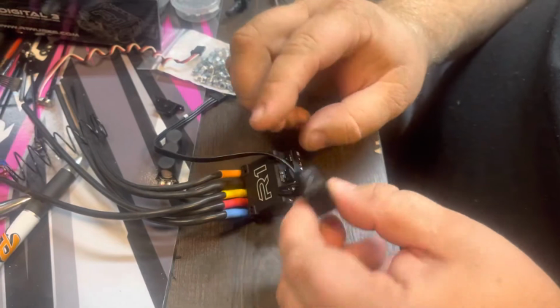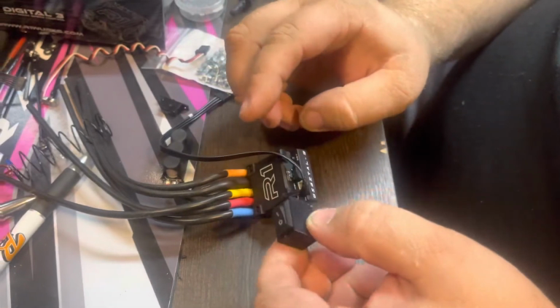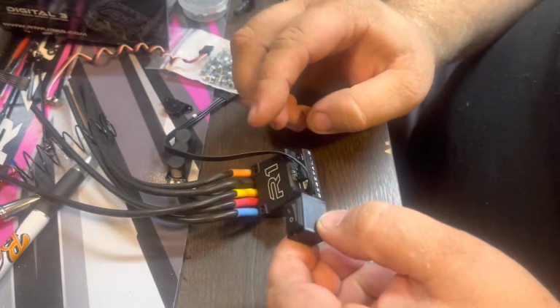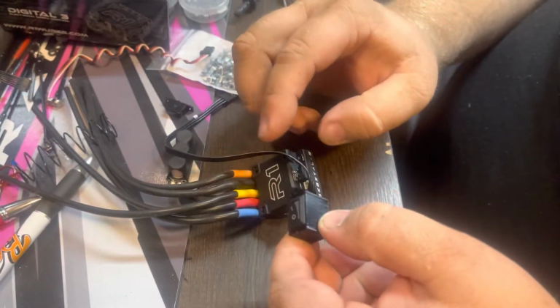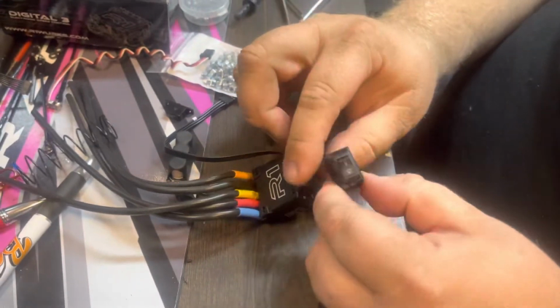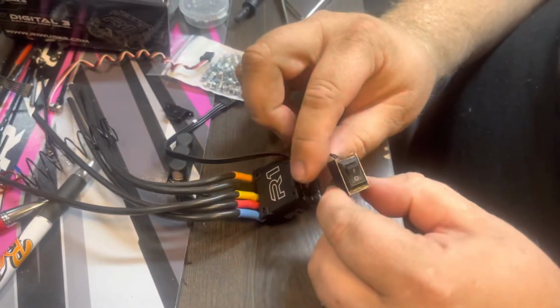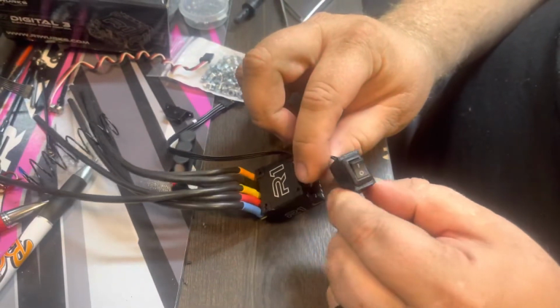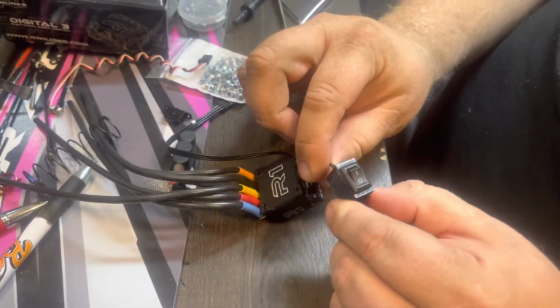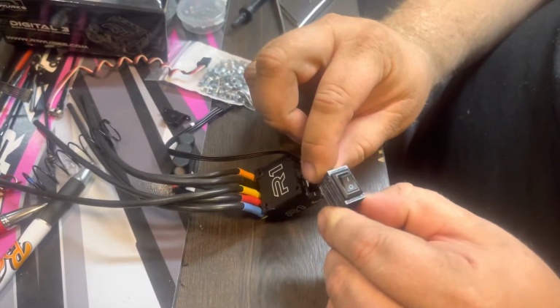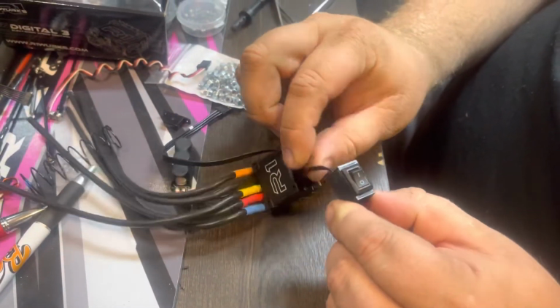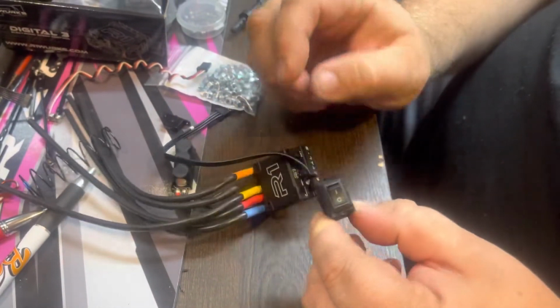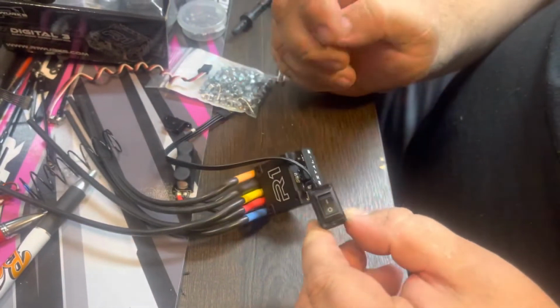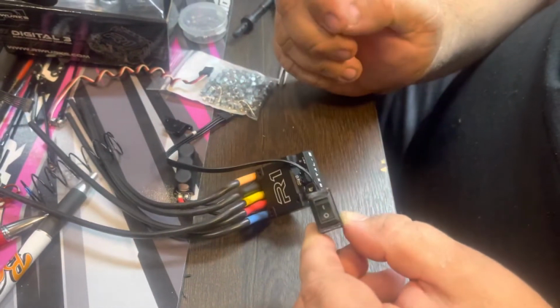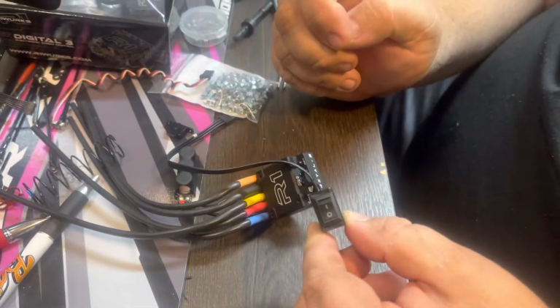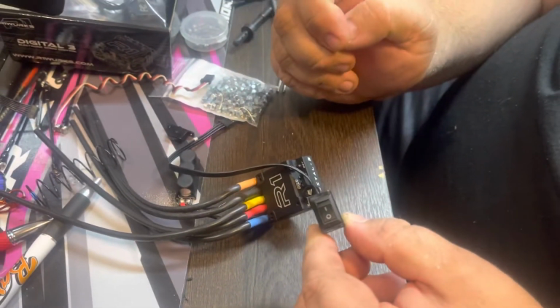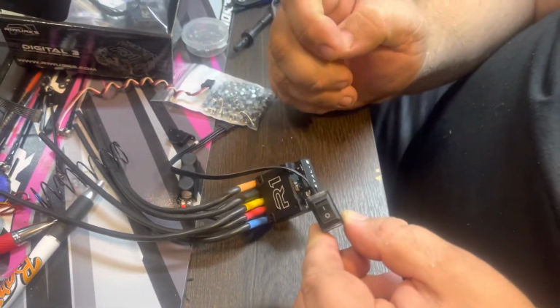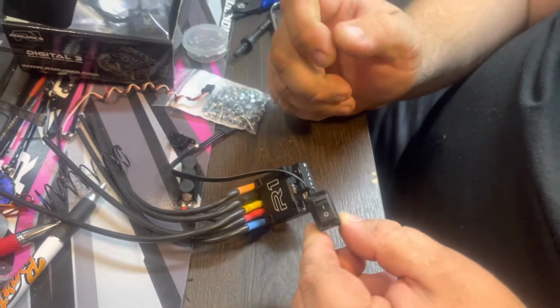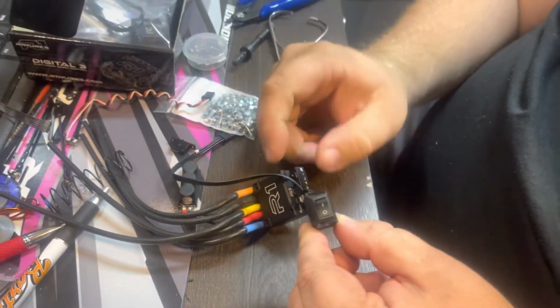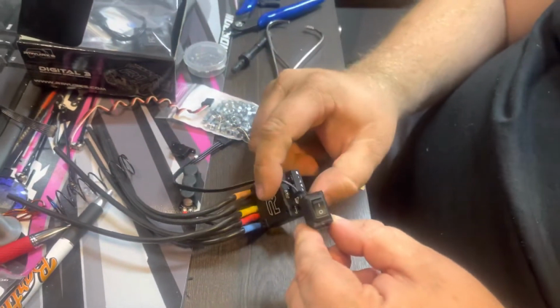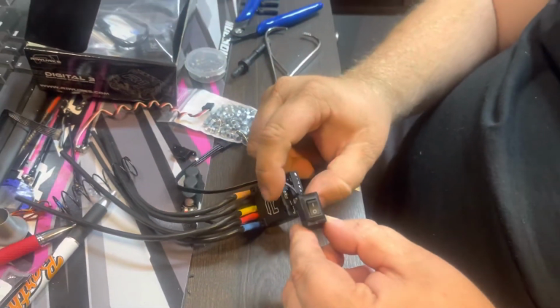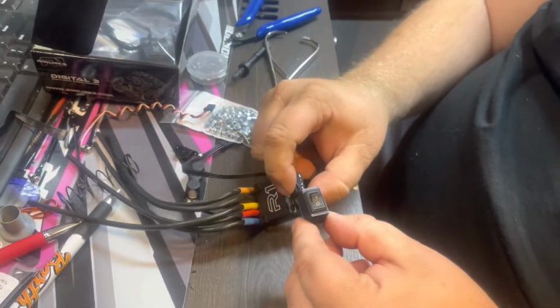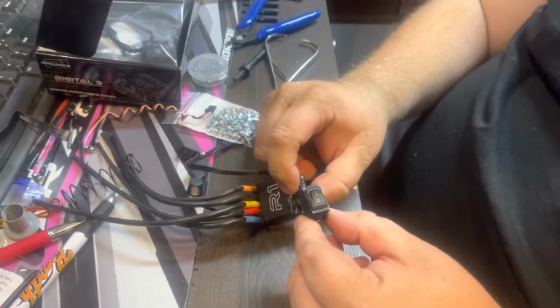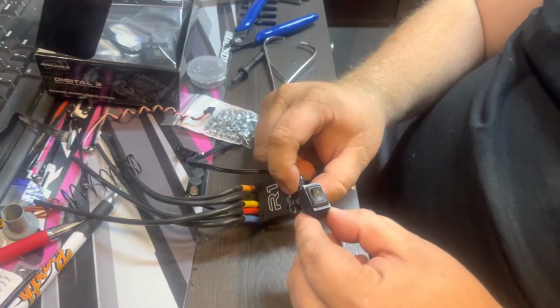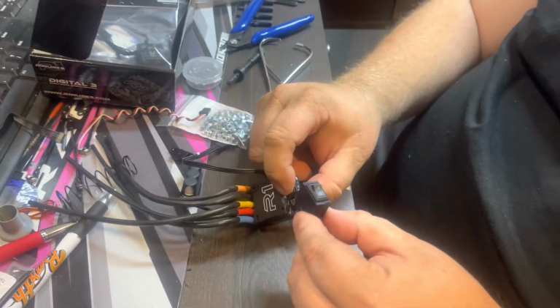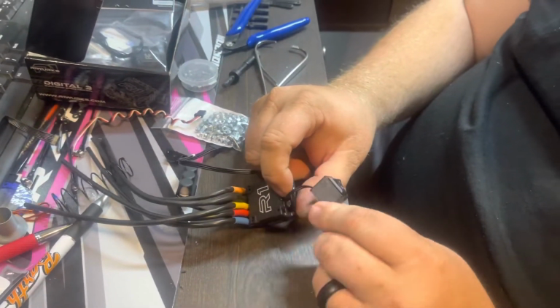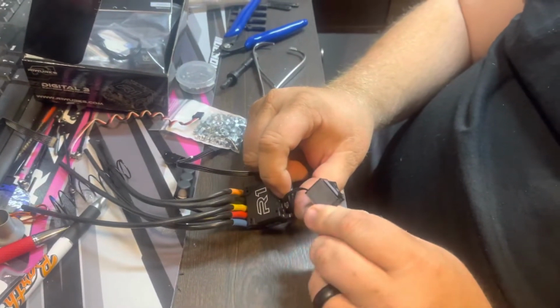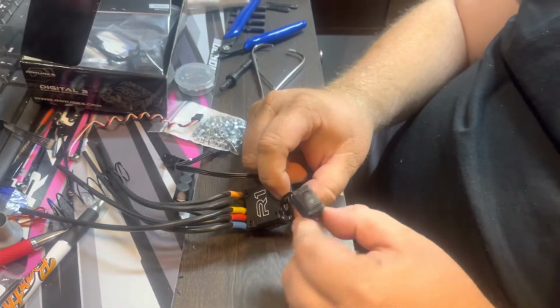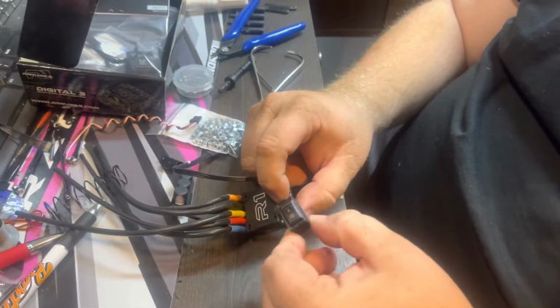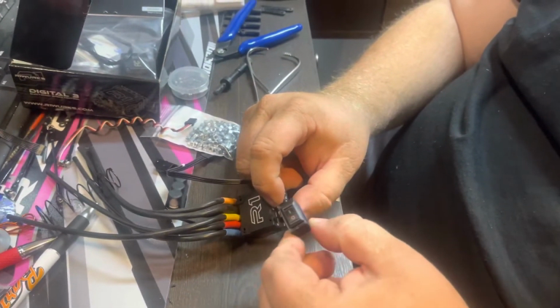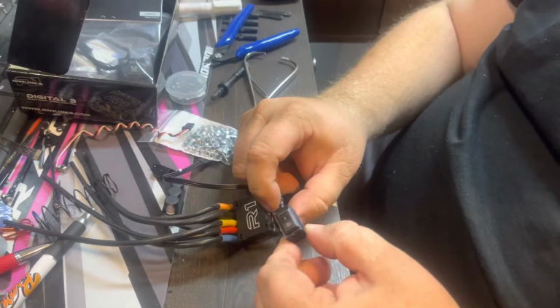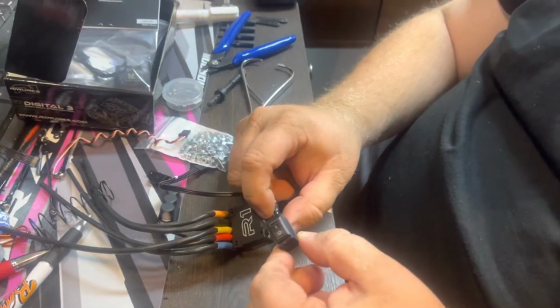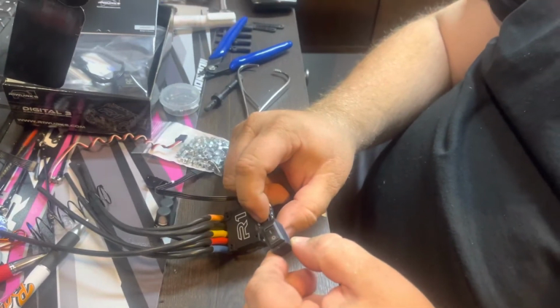And that's how you install the Barth Racing Concepts switches. Thanks again.